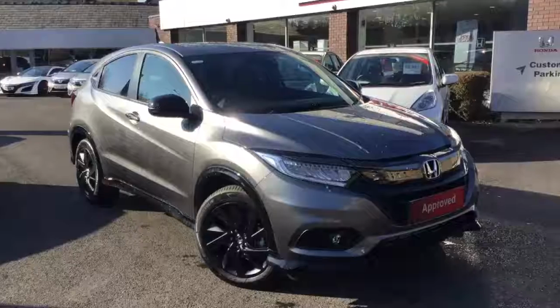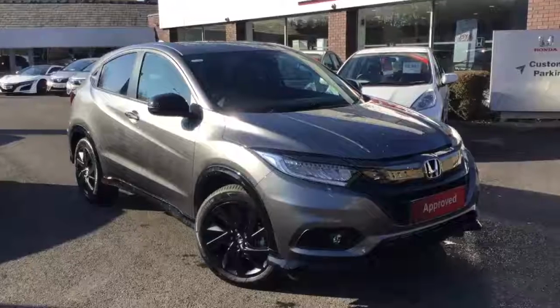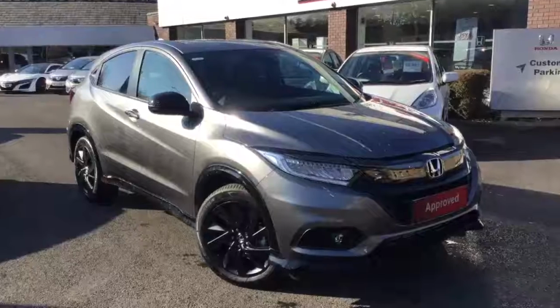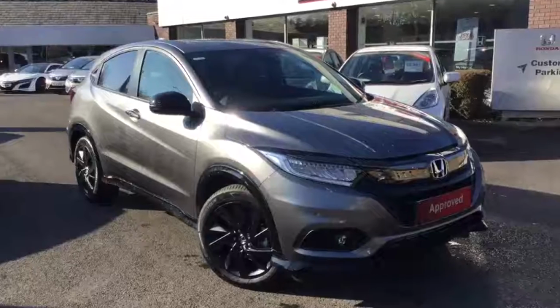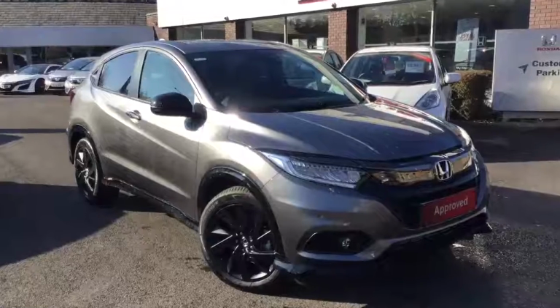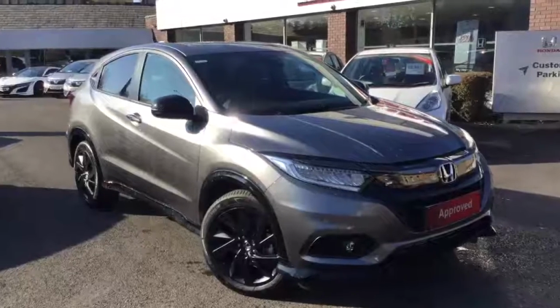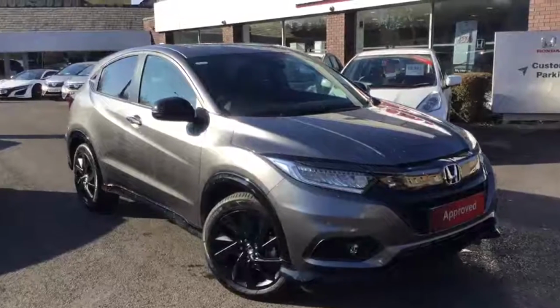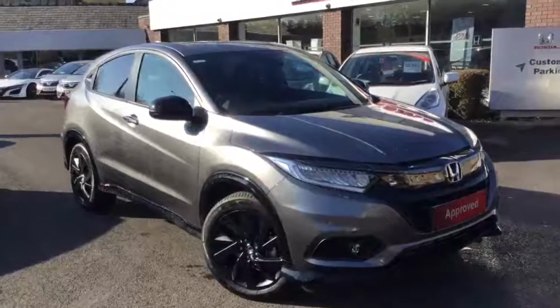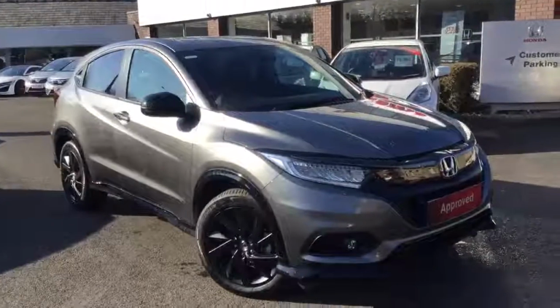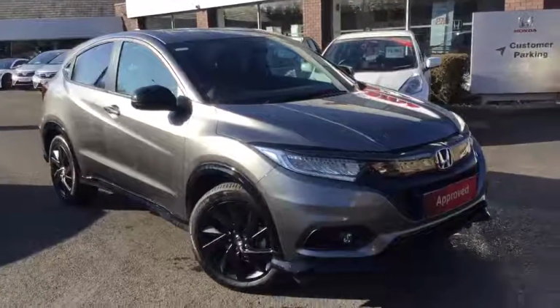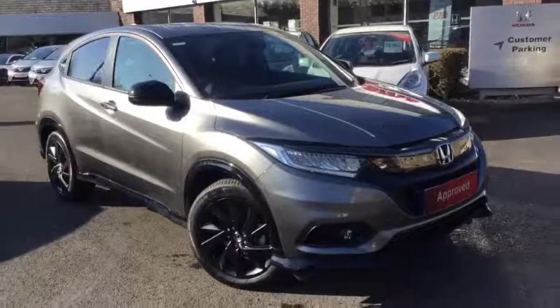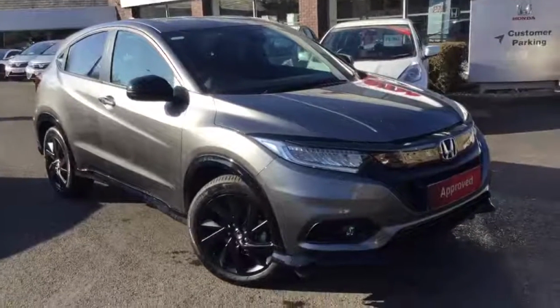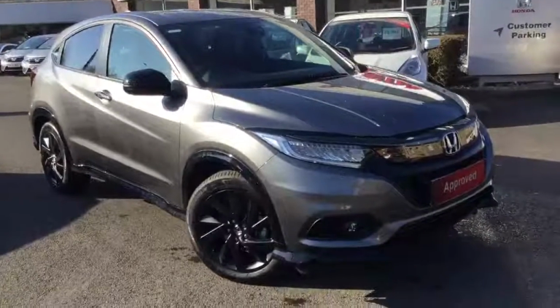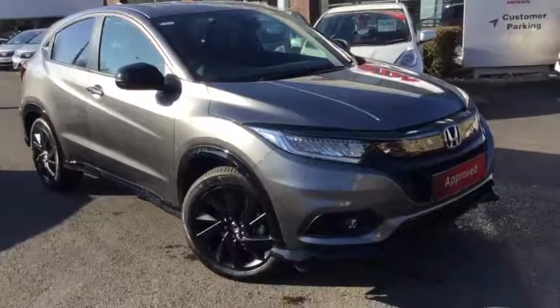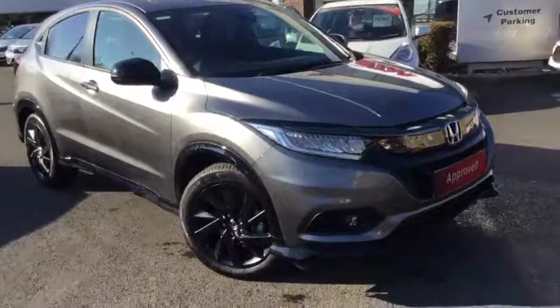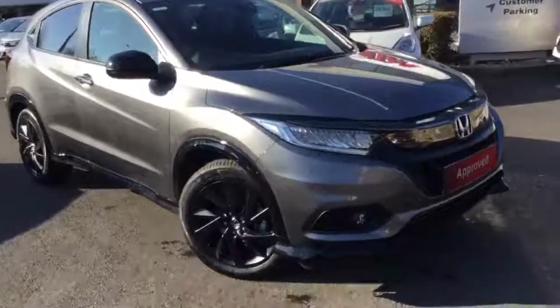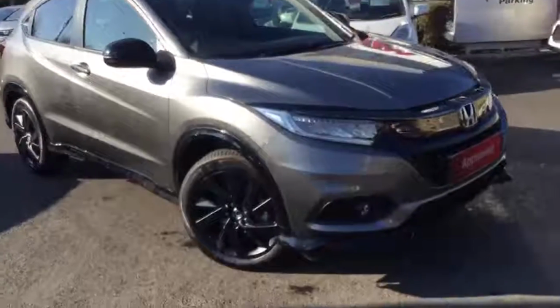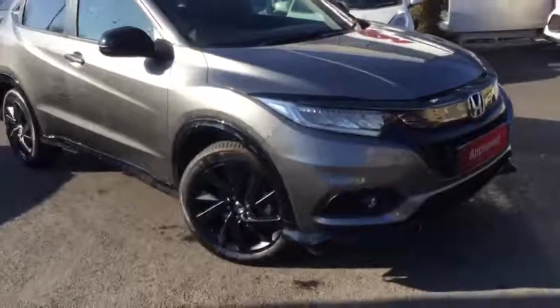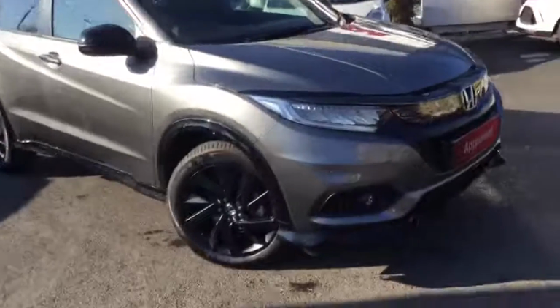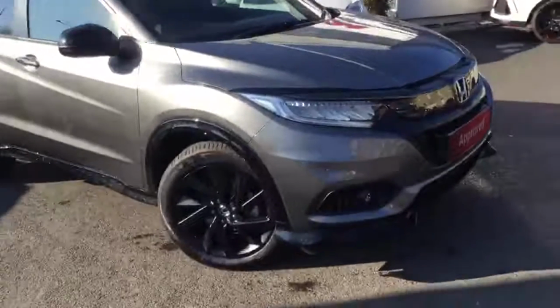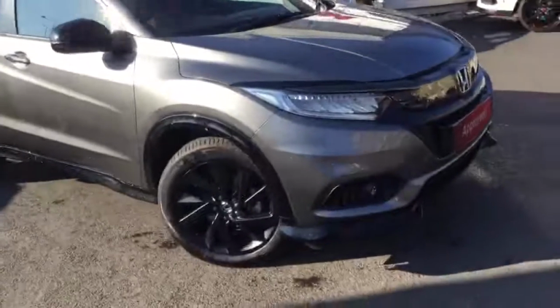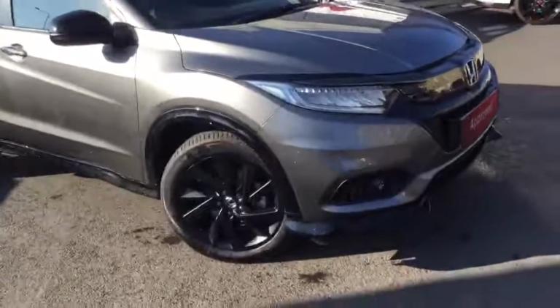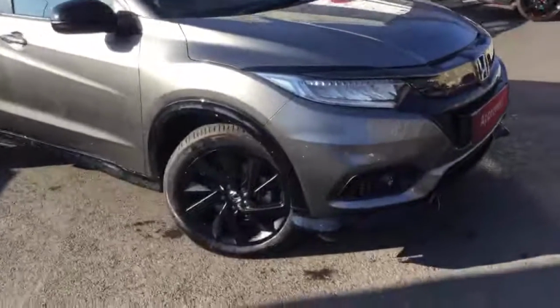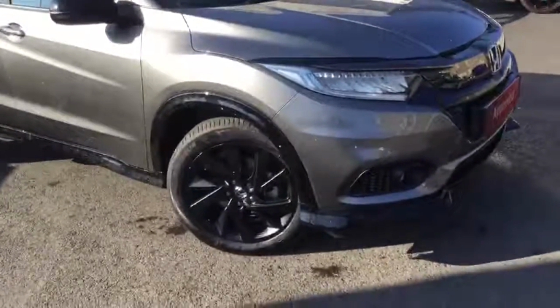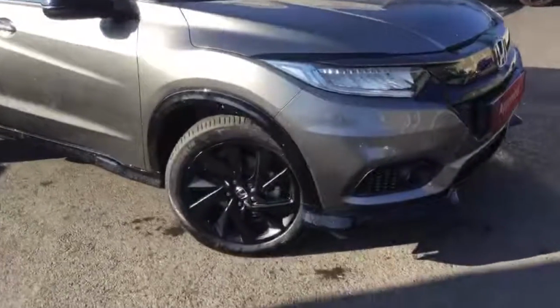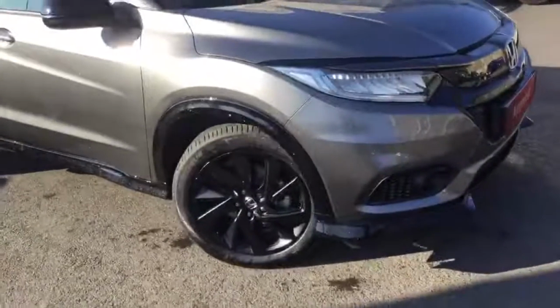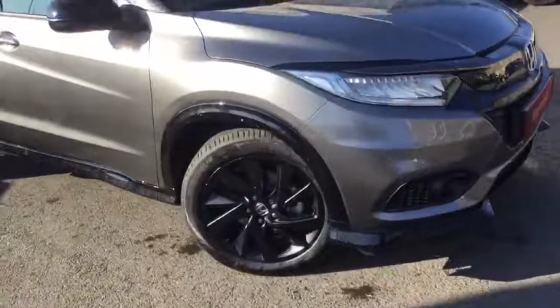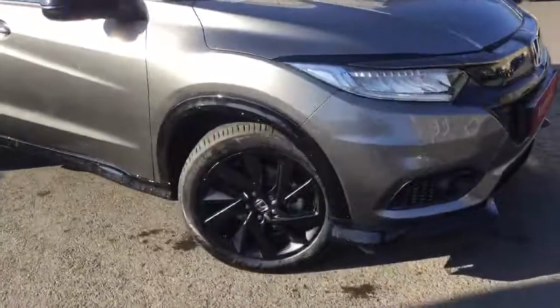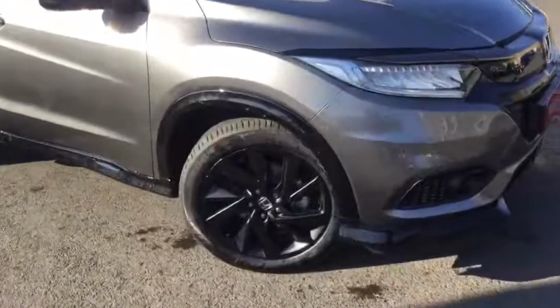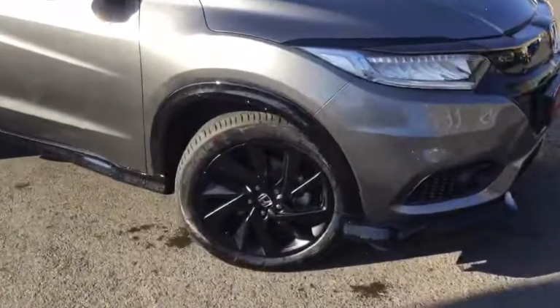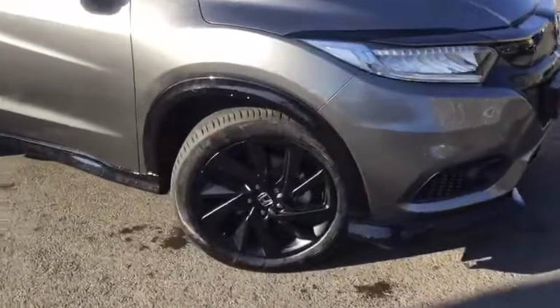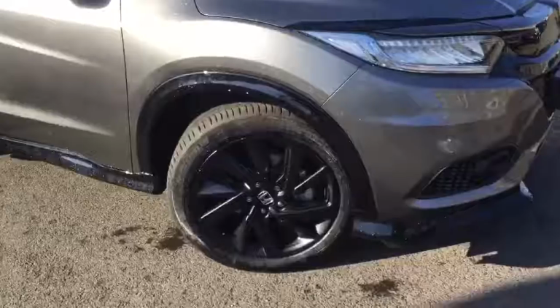Hello and welcome to Greenacre Honda. Today we're having a look around this HRV 1.5 Sport Automatic.